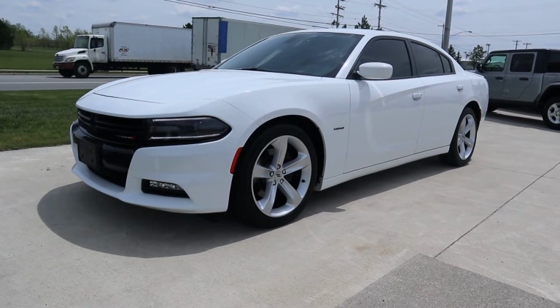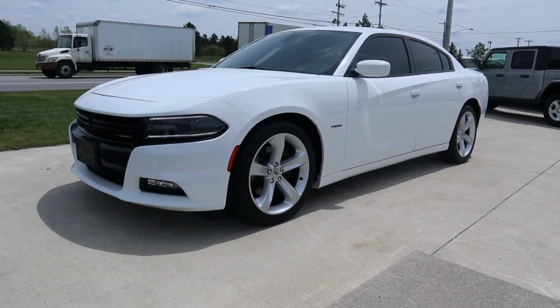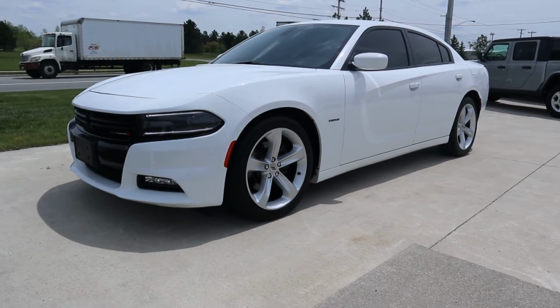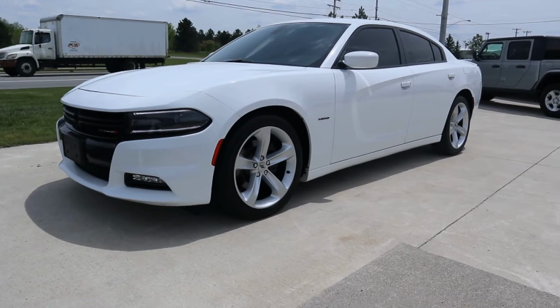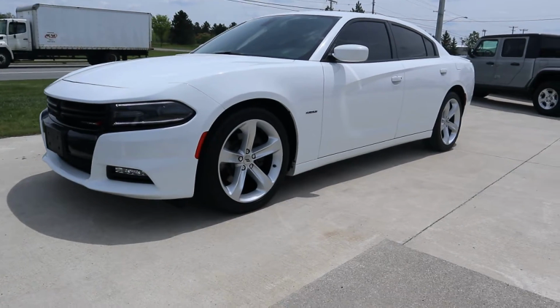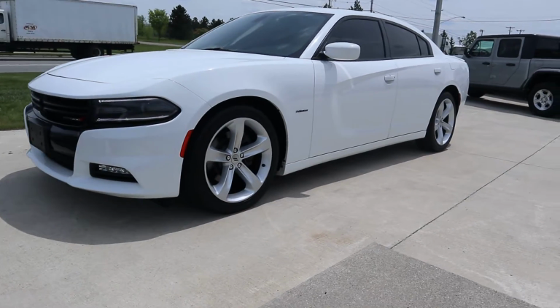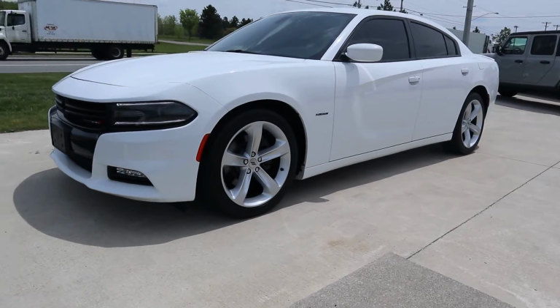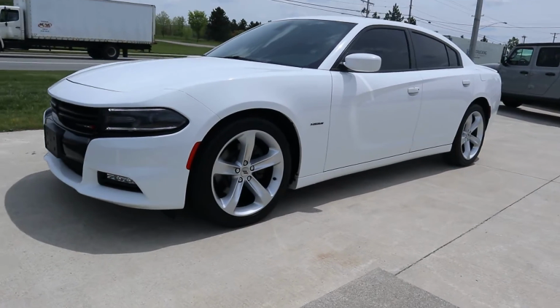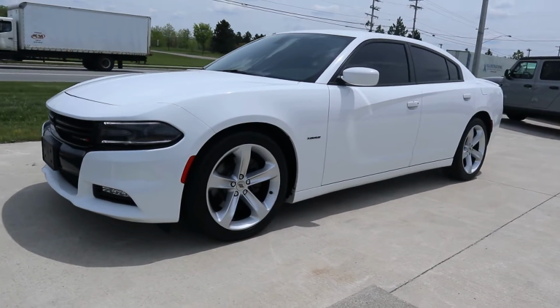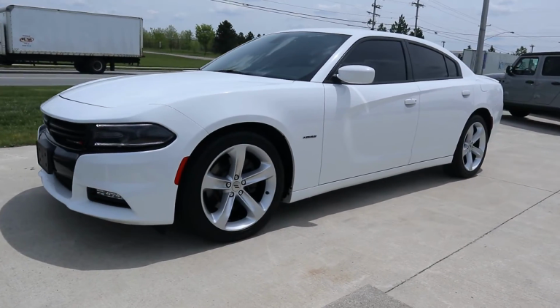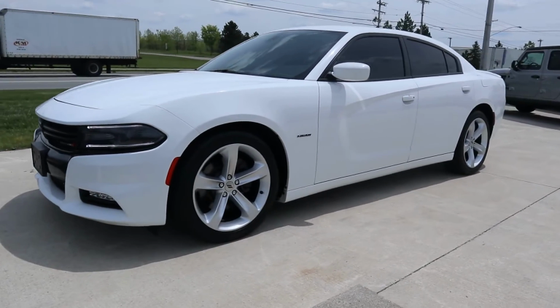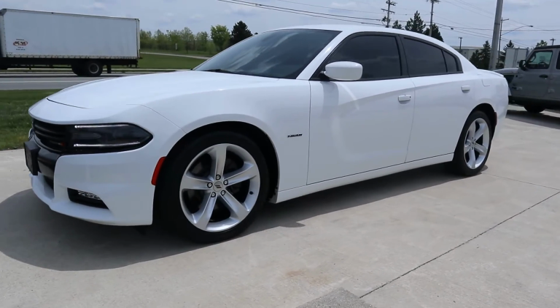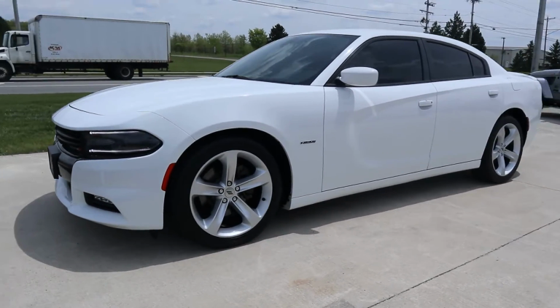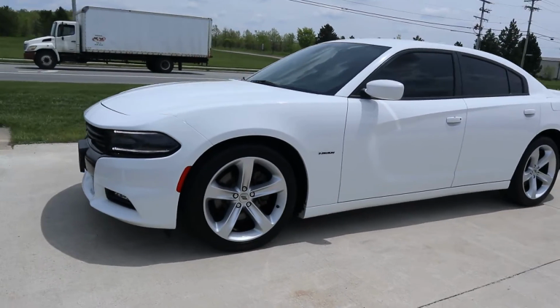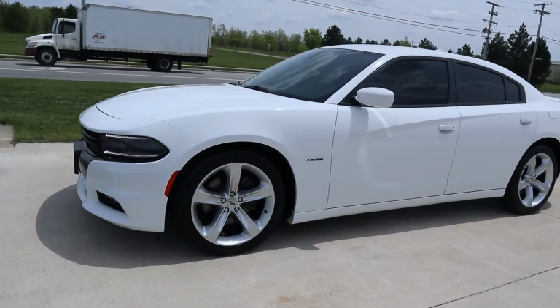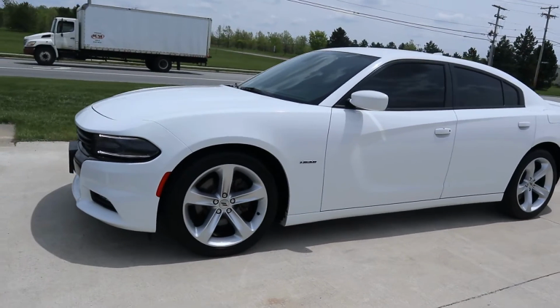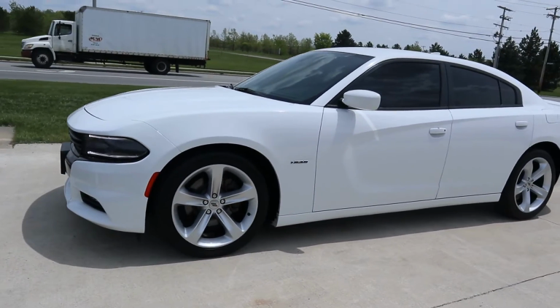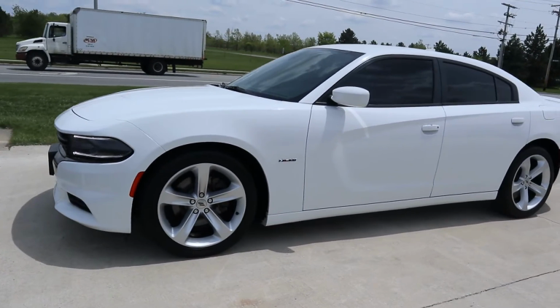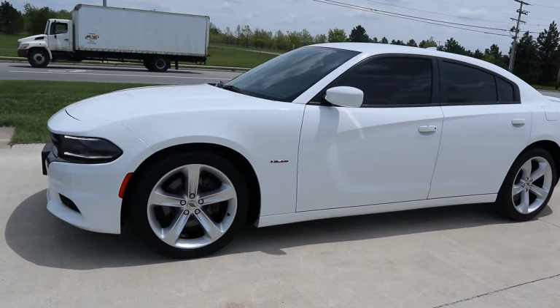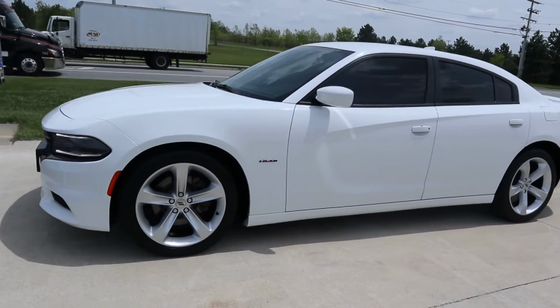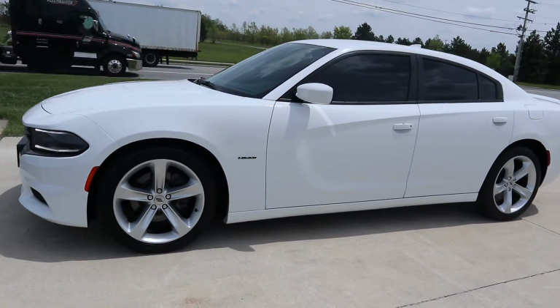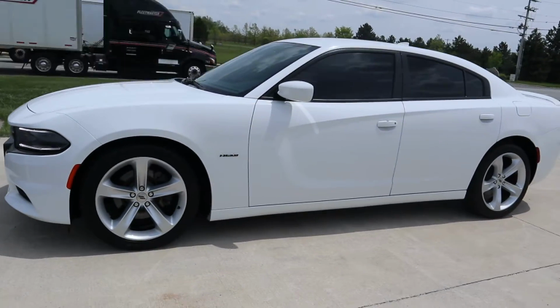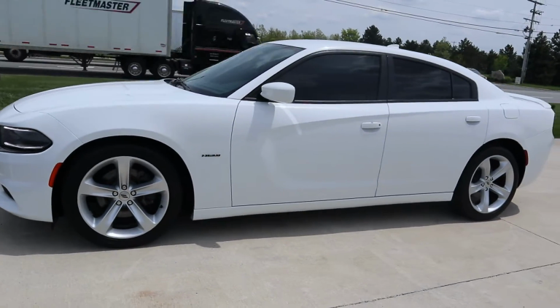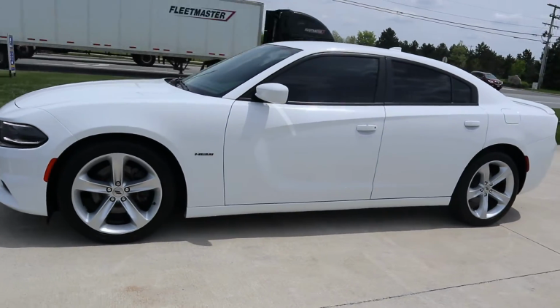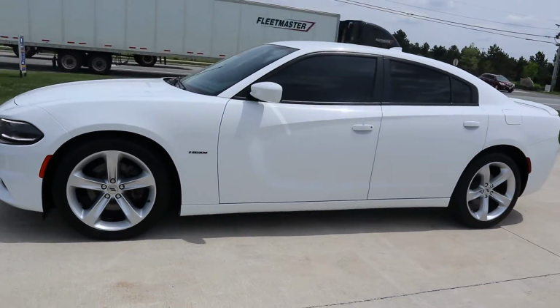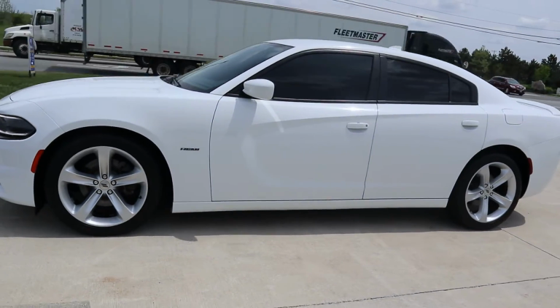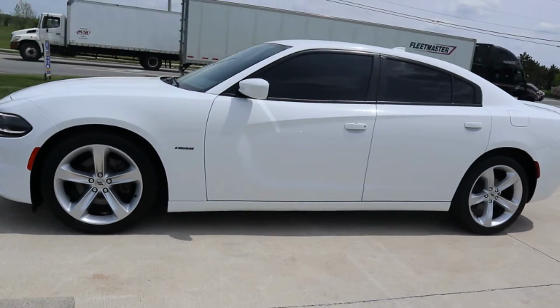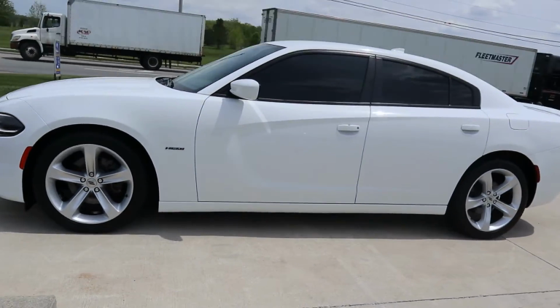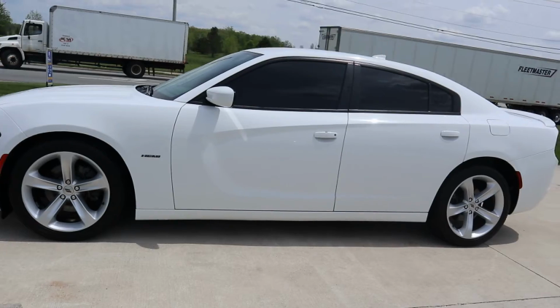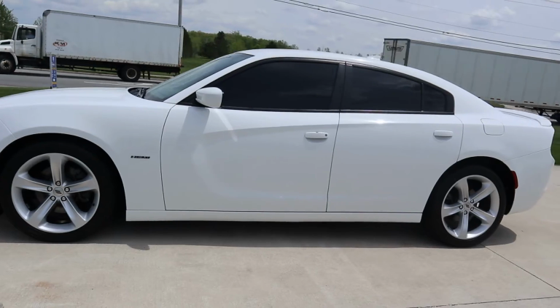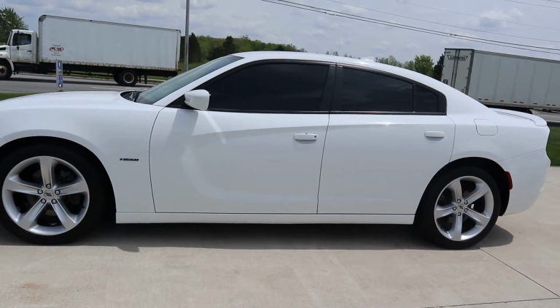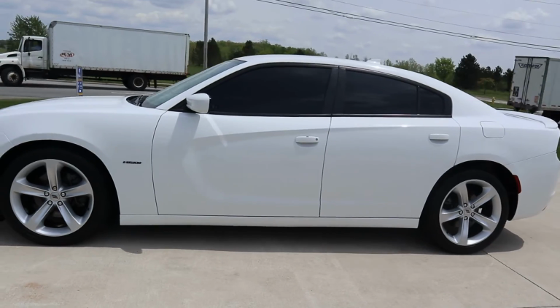Angel here at Terry Henricks Chrysler. Going to take you on a quick walk around of this 2018 Dodge Charger RT.